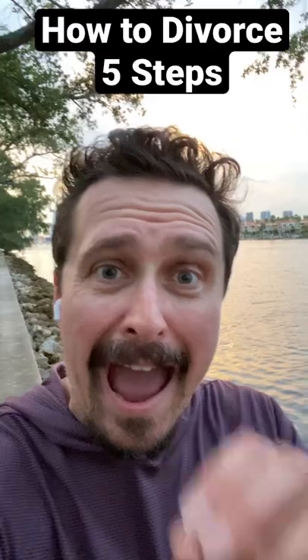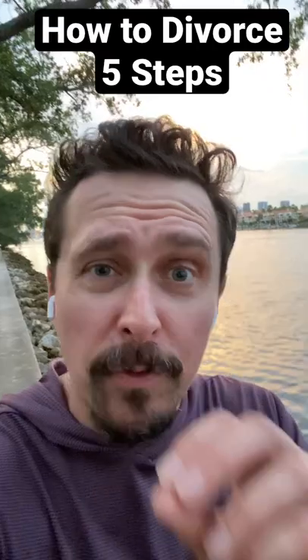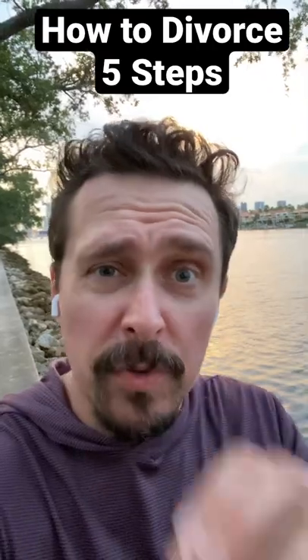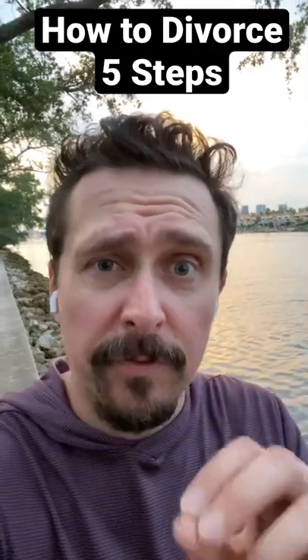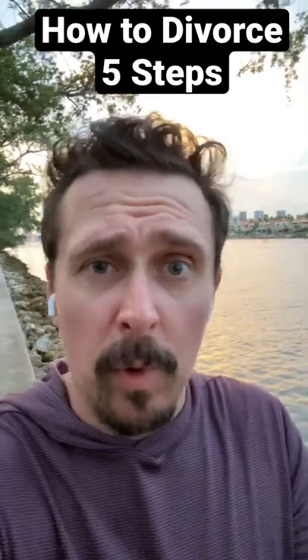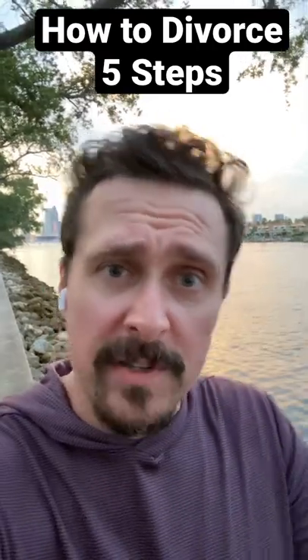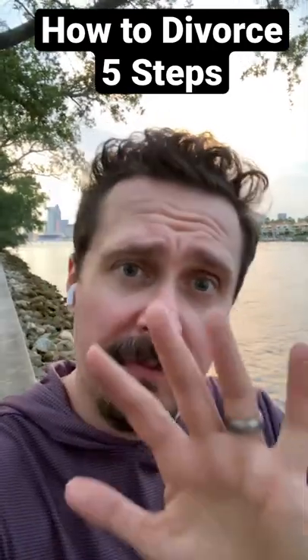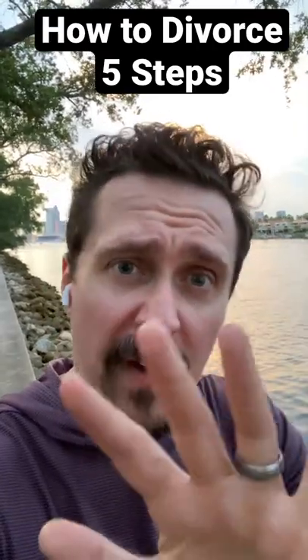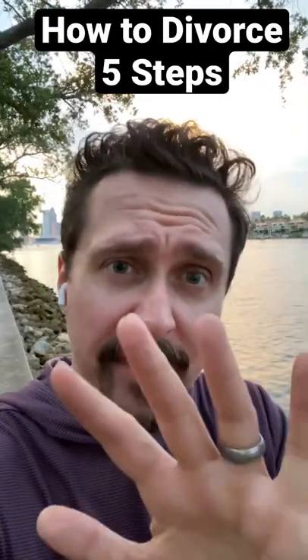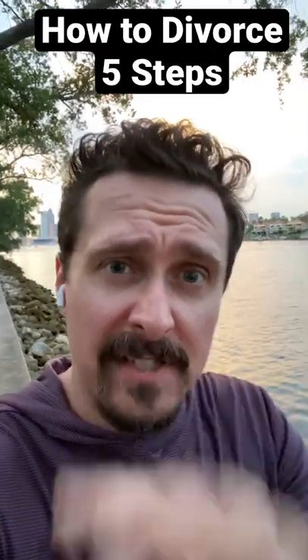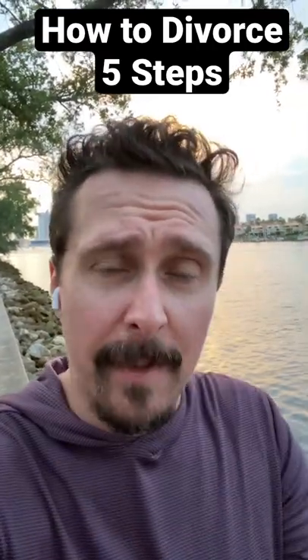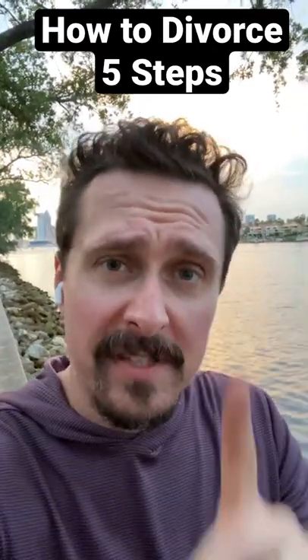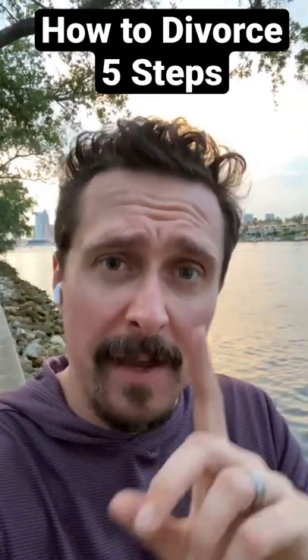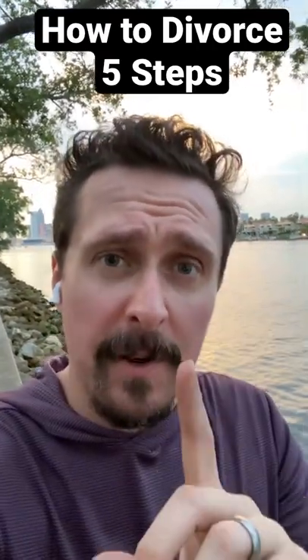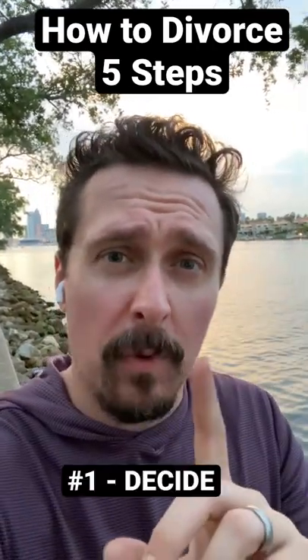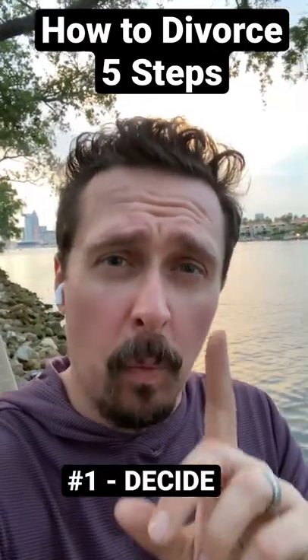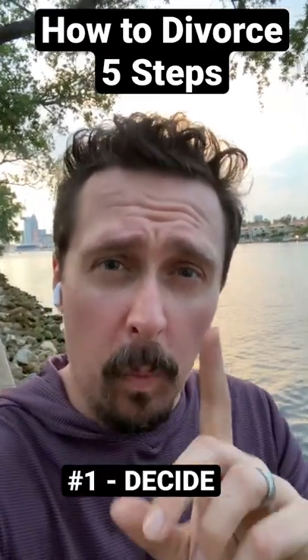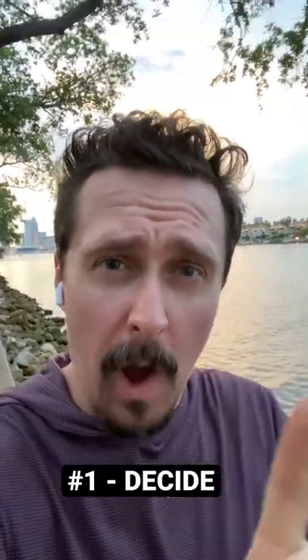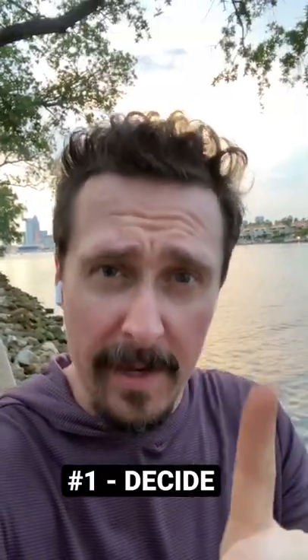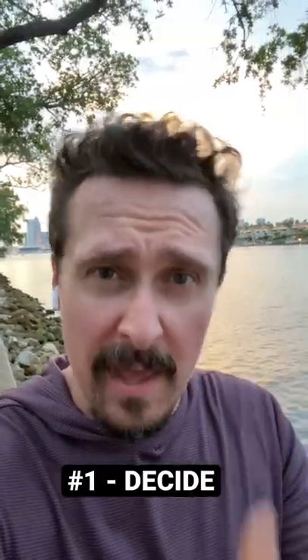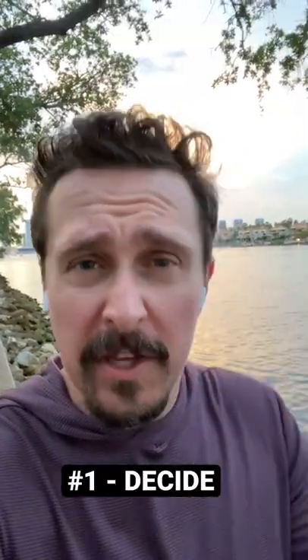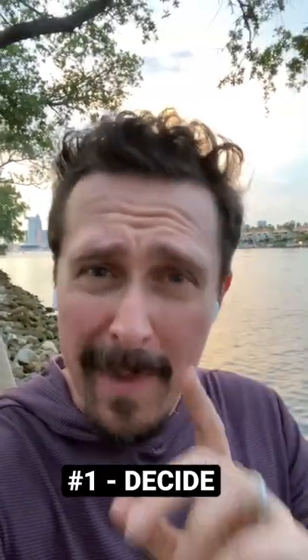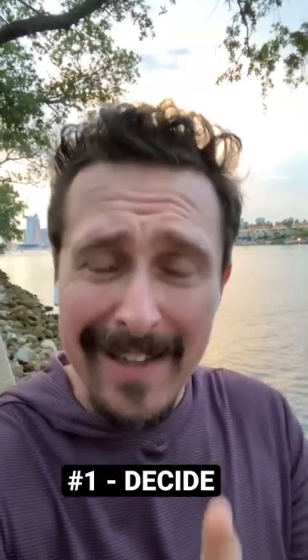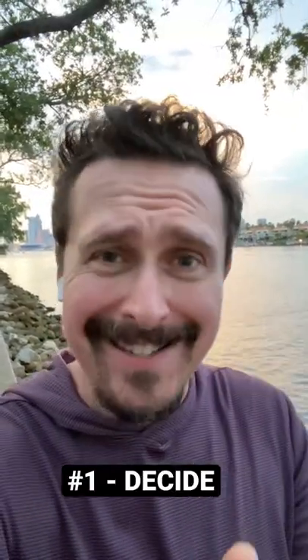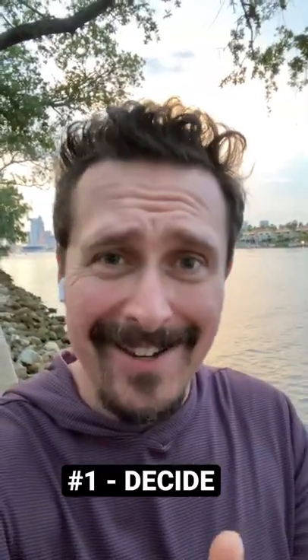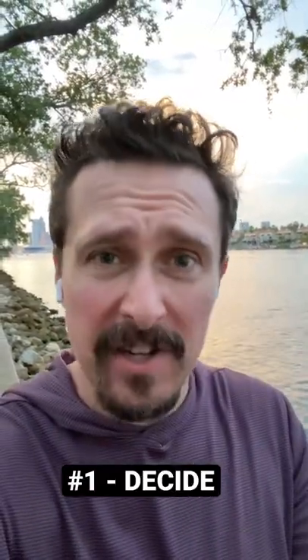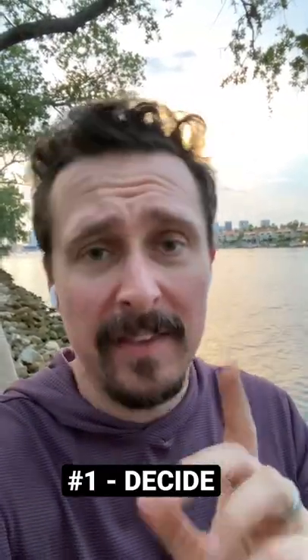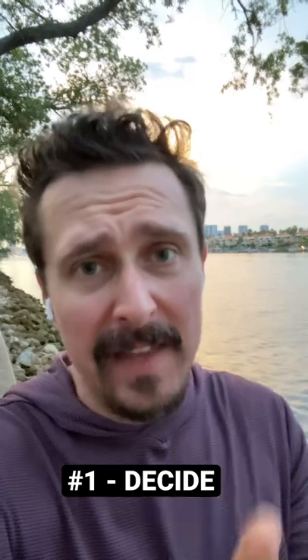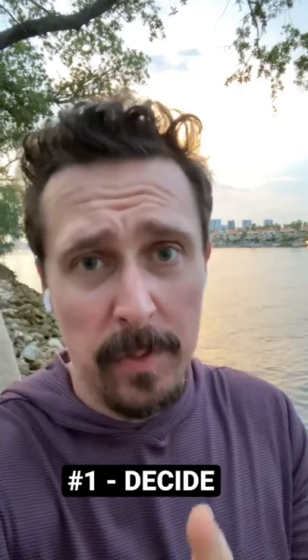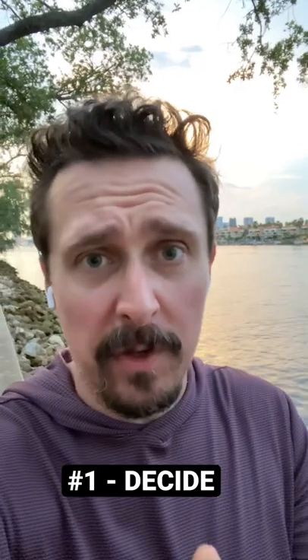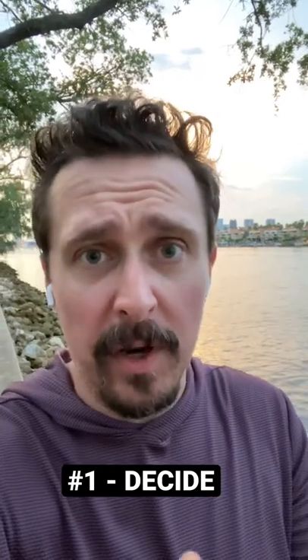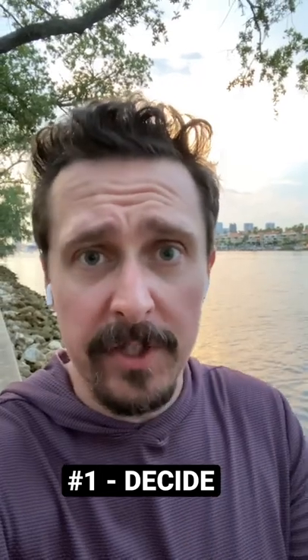How to divorce — five steps. Step number one: you make a decision that that's what you want to do.